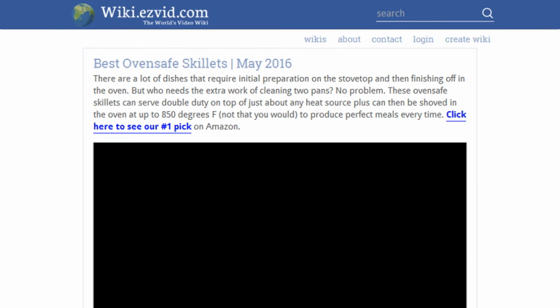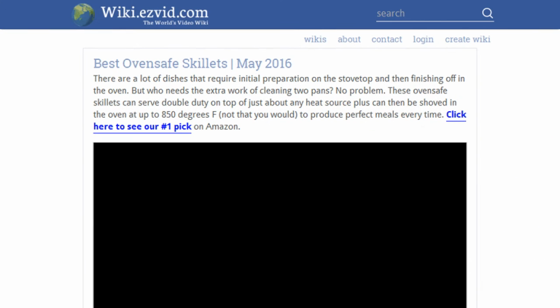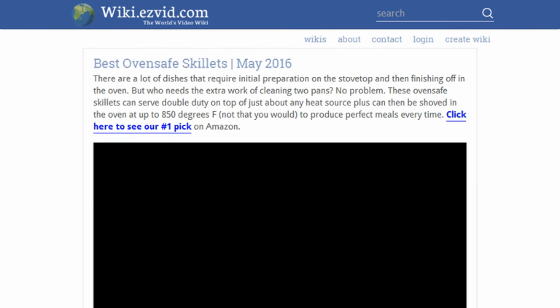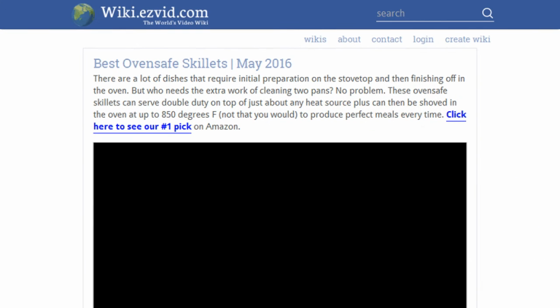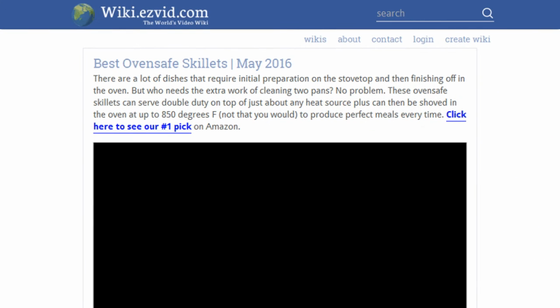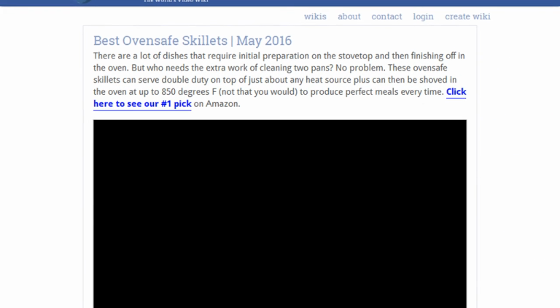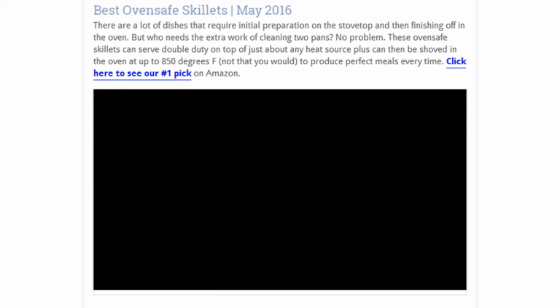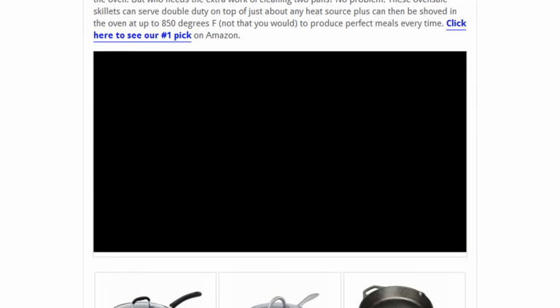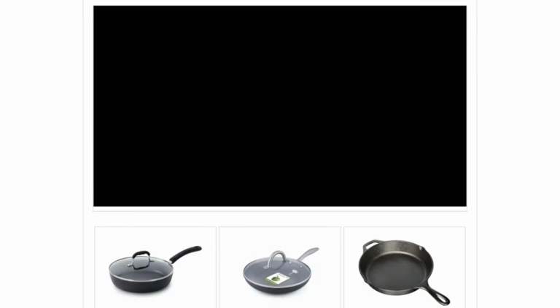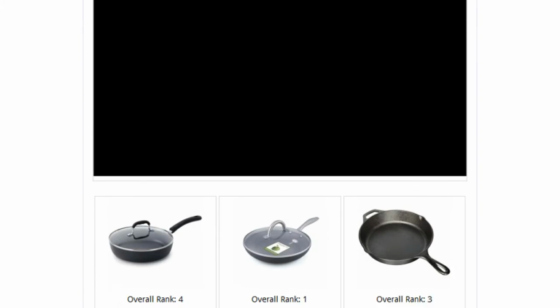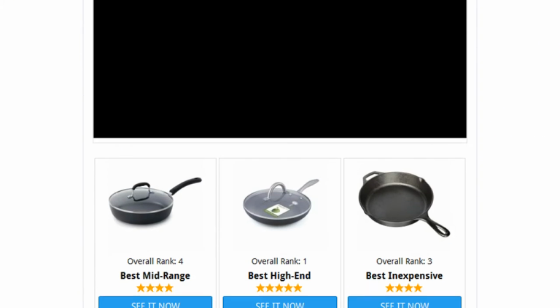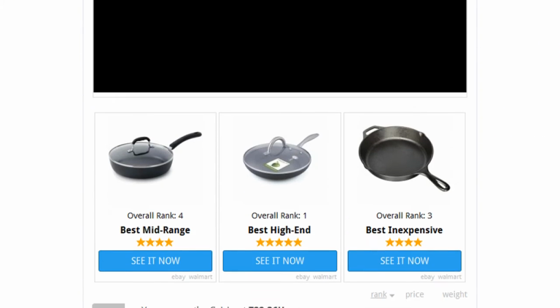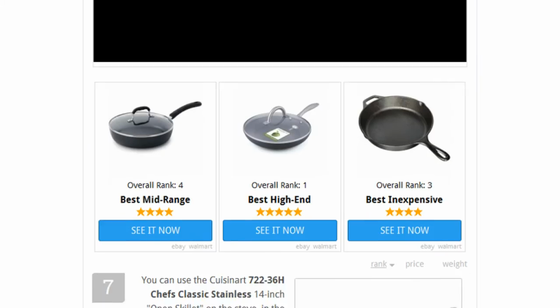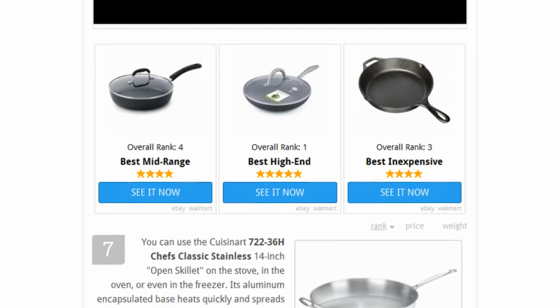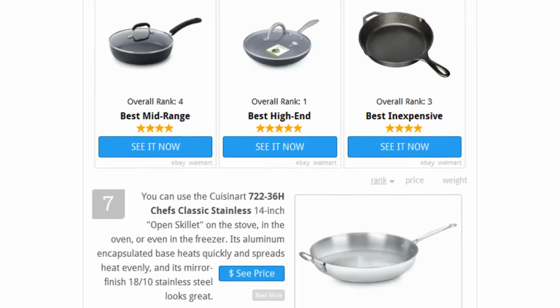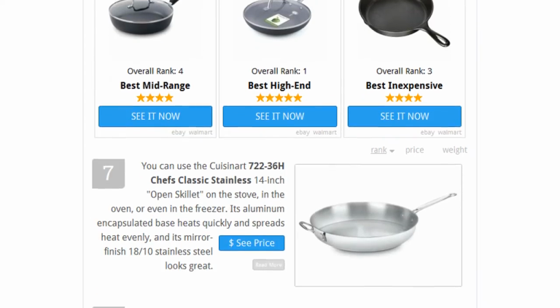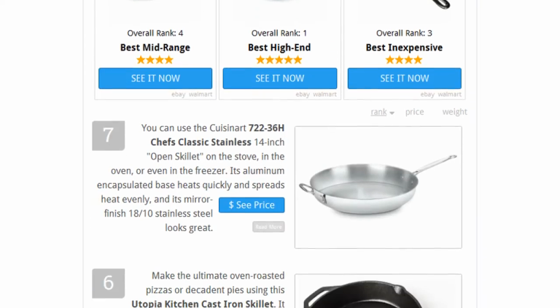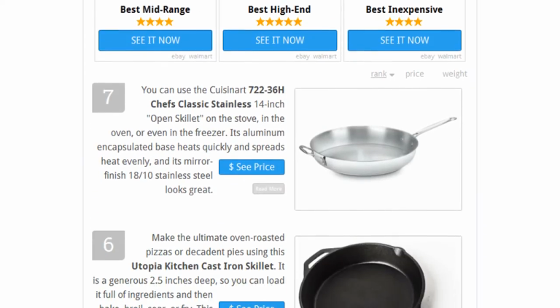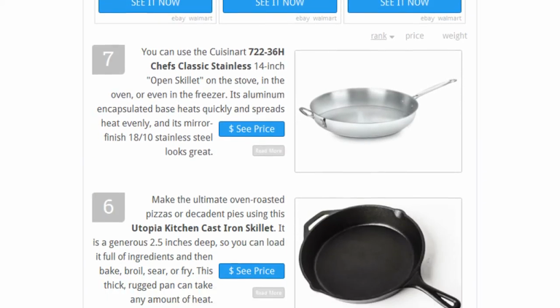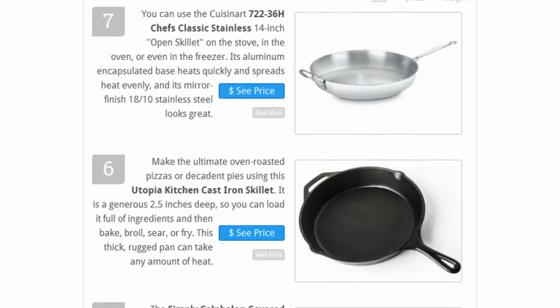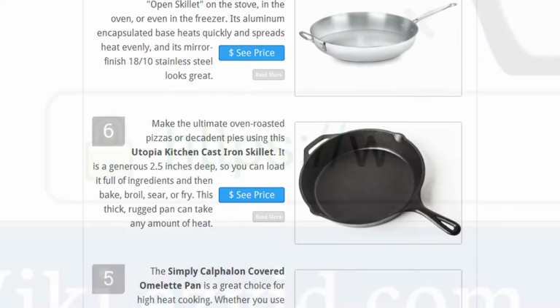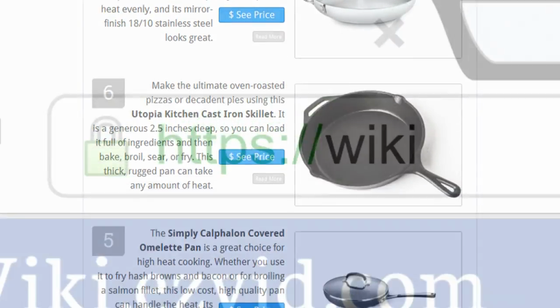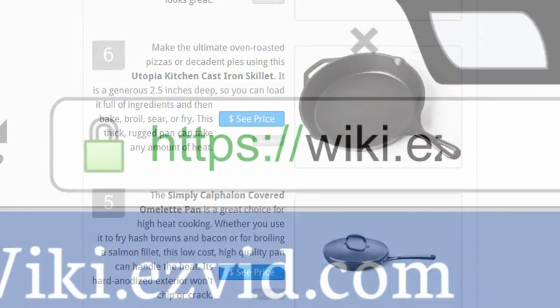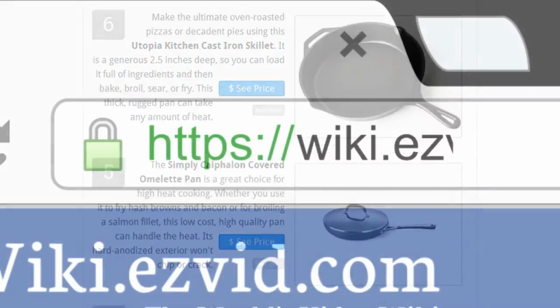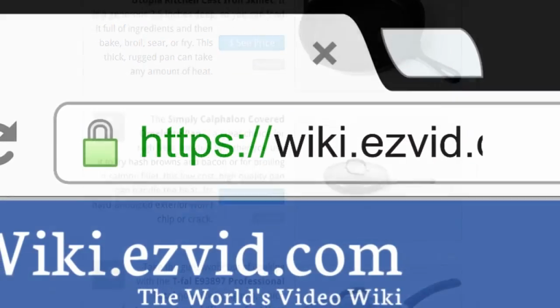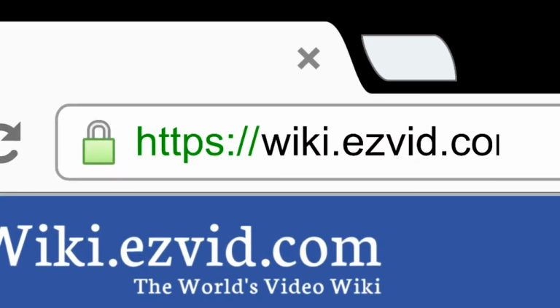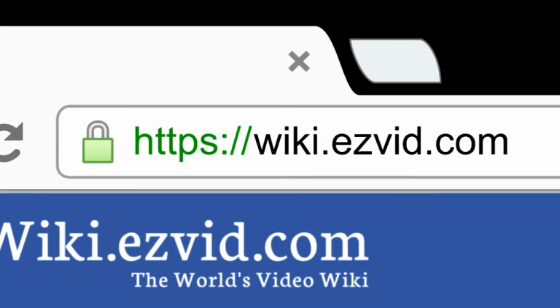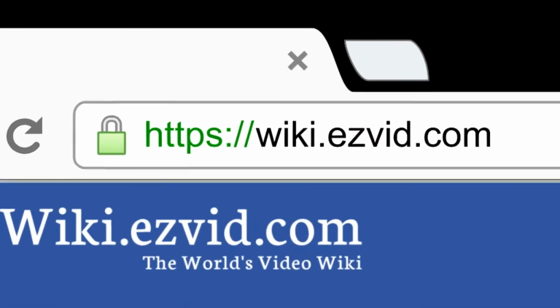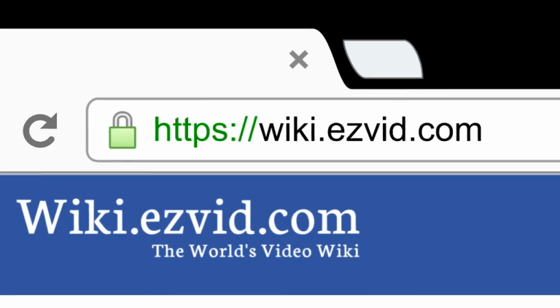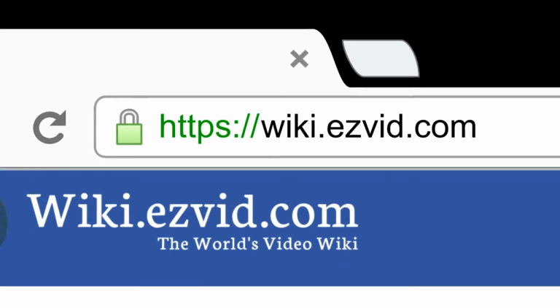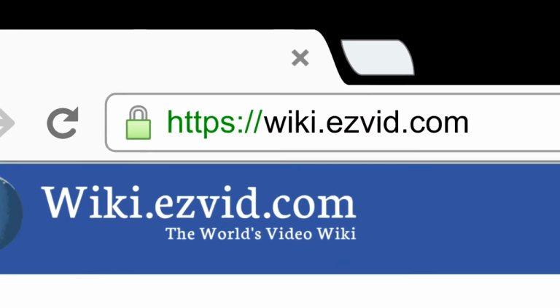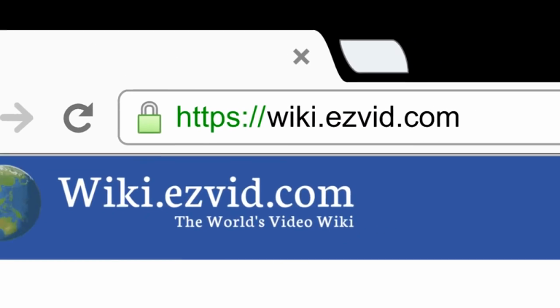To see all this stuff, go to wiki.easyvid.com and search for oven-safe skillets, or click beneath this video.